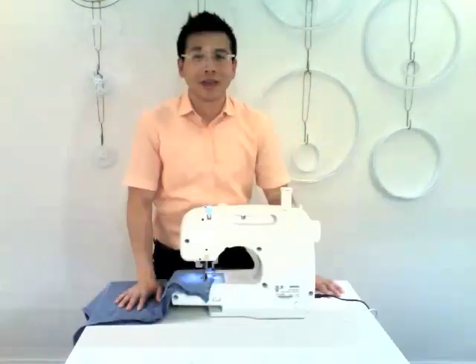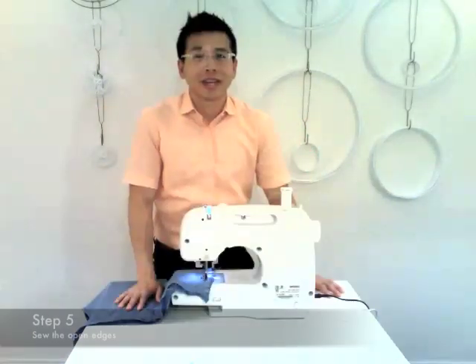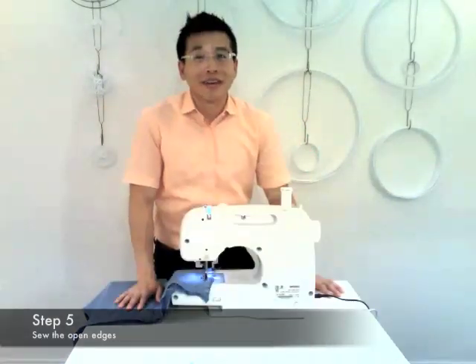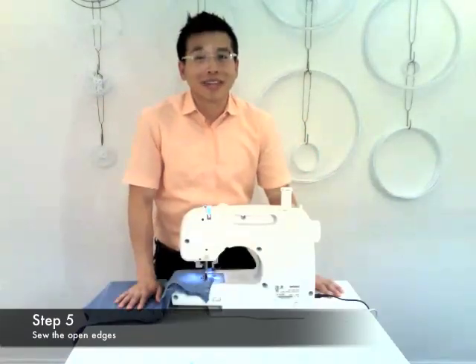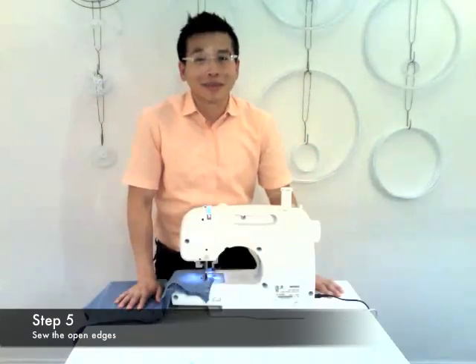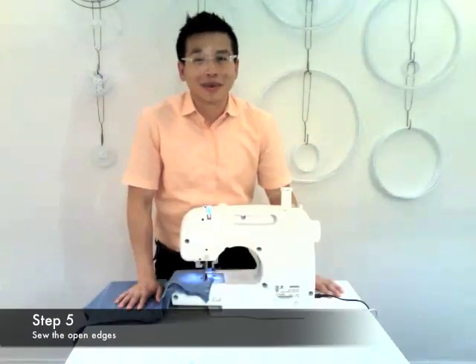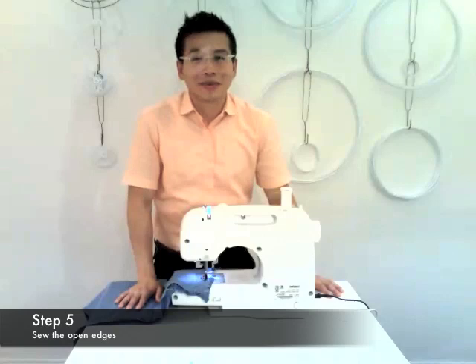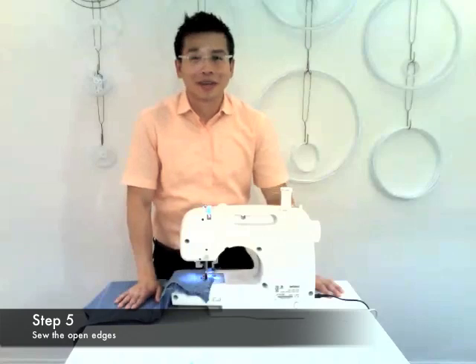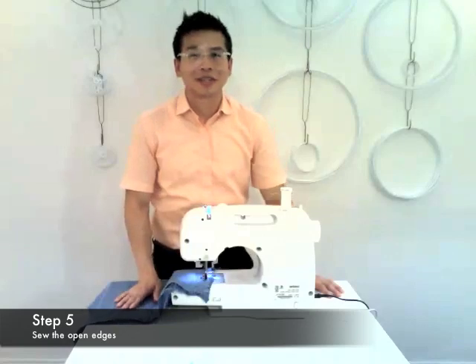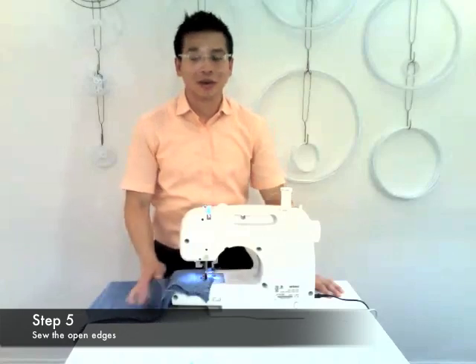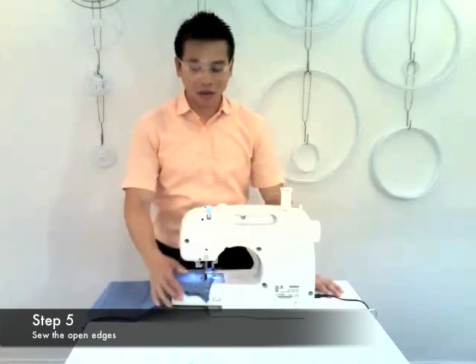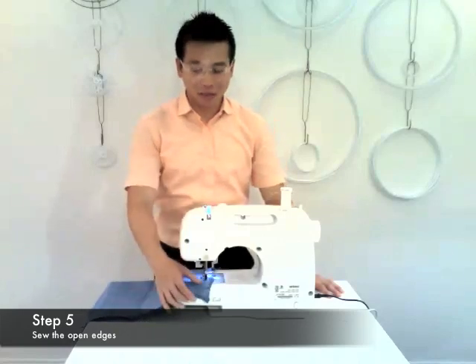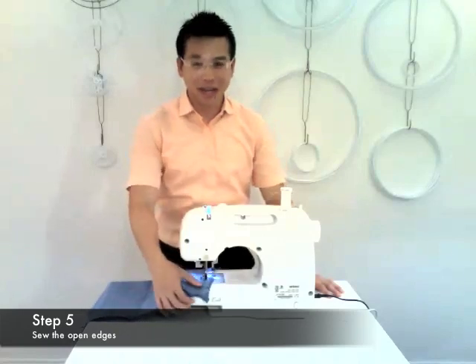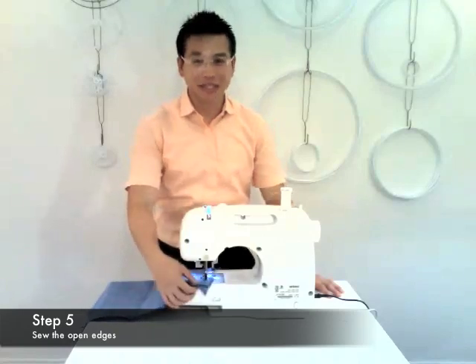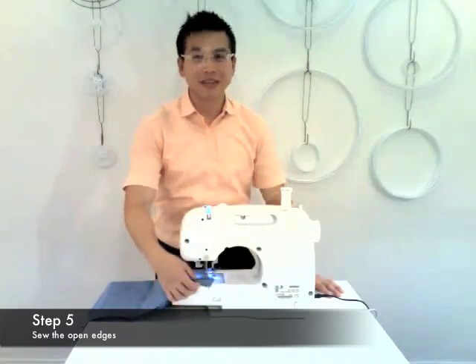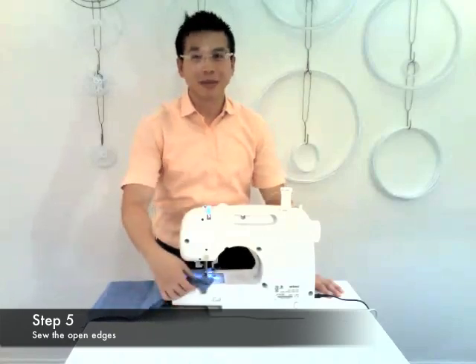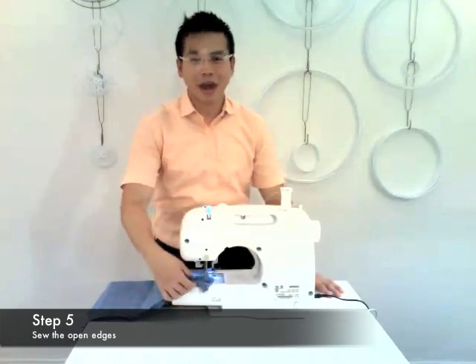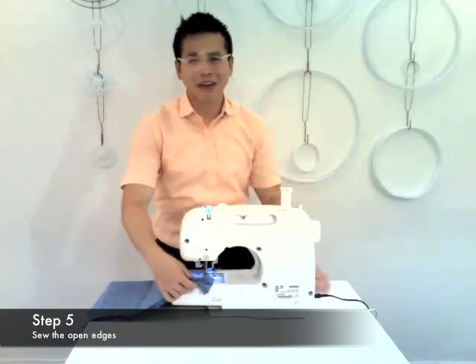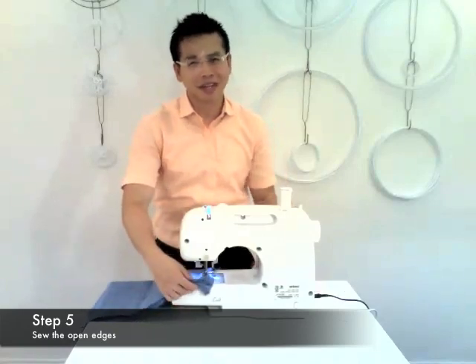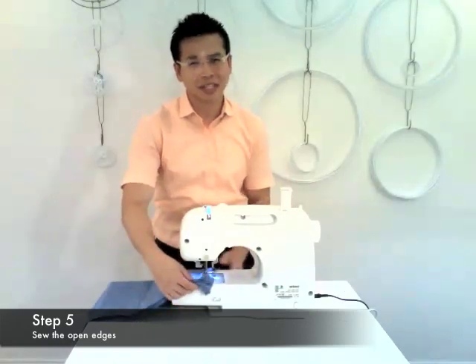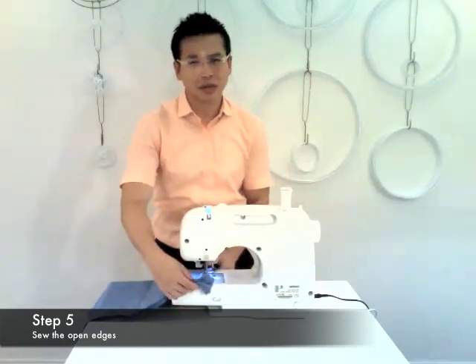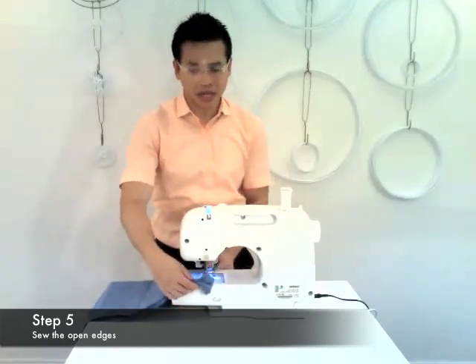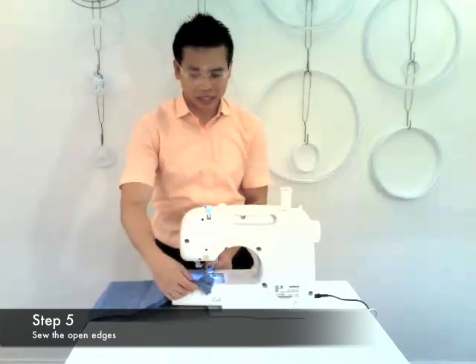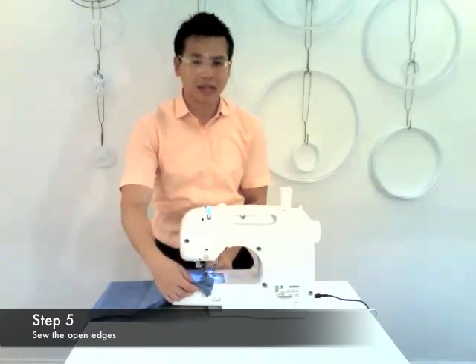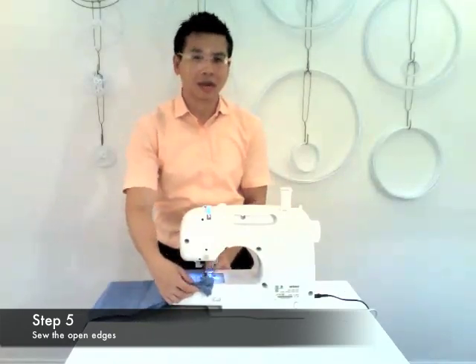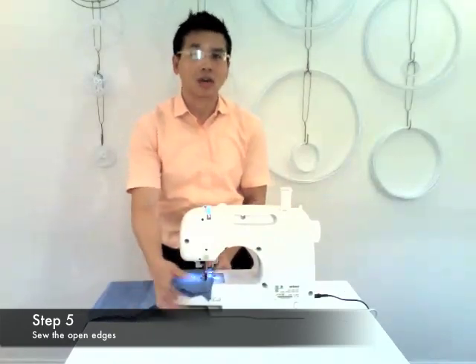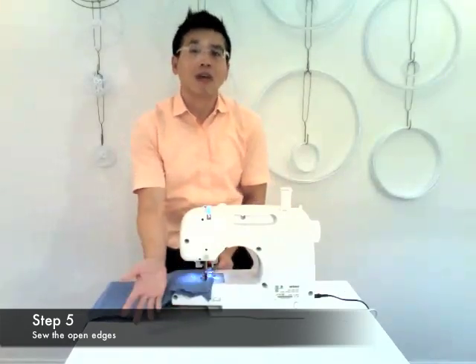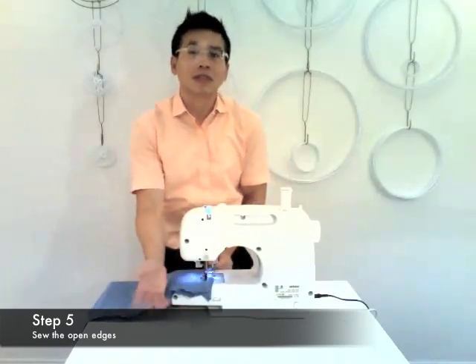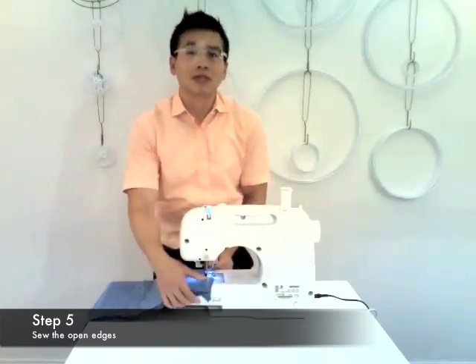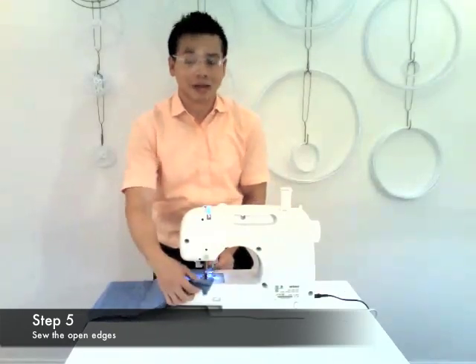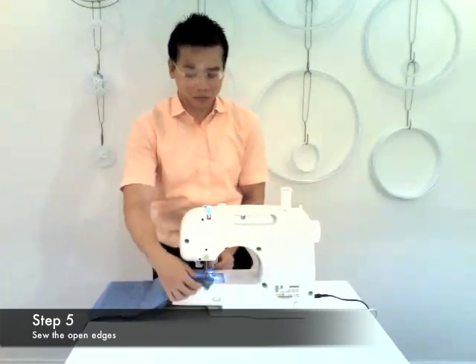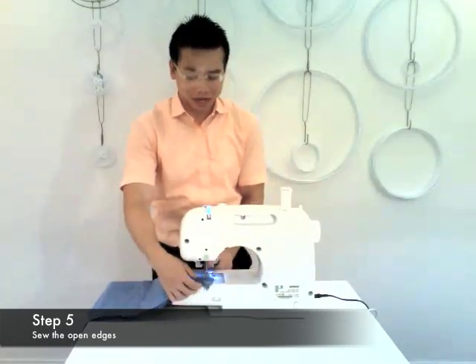Now it's time to sew. Sew the open edges, leaving about half an inch seam allowance, or however much you allowed in the beginning.